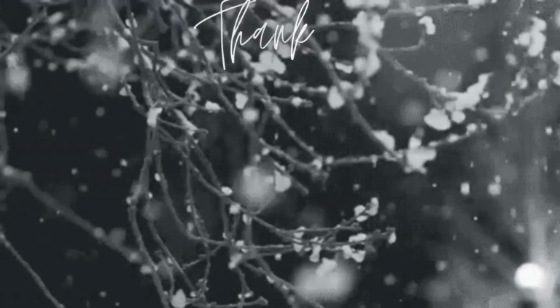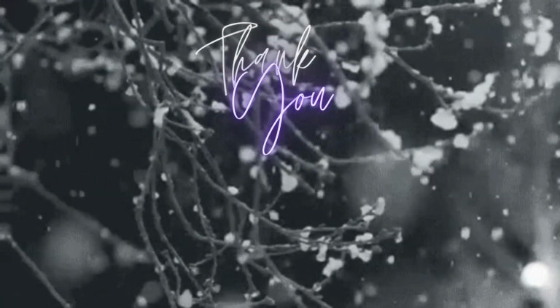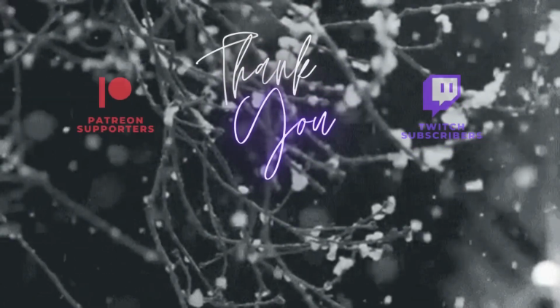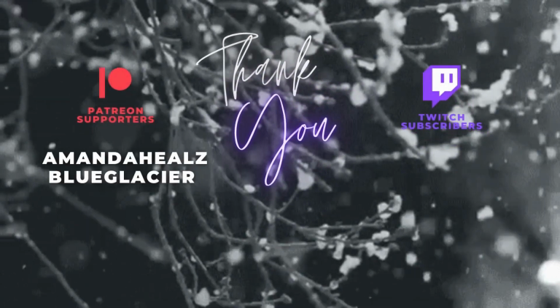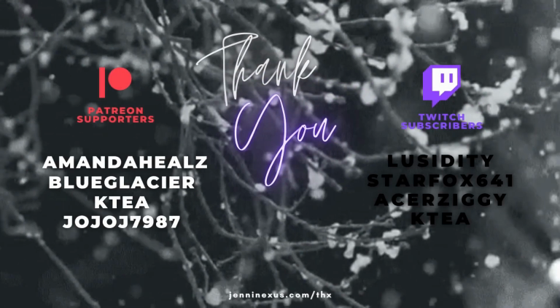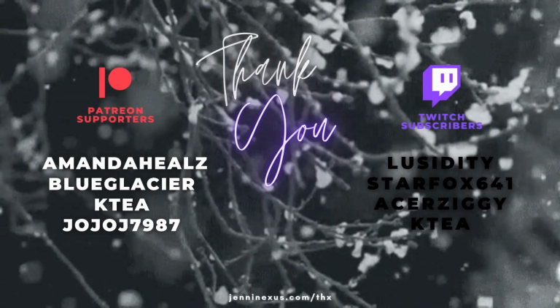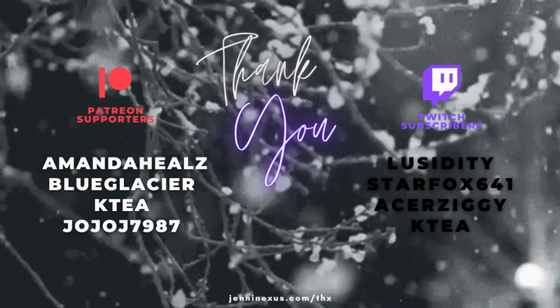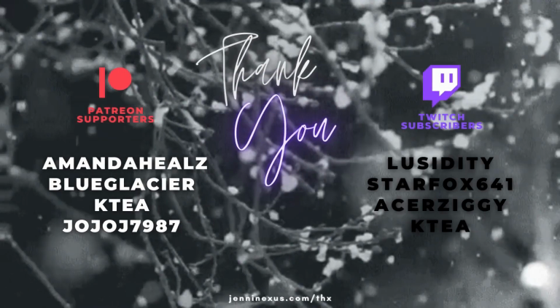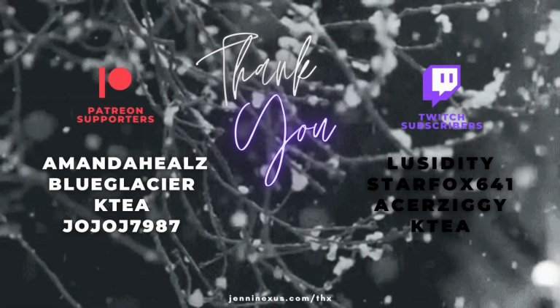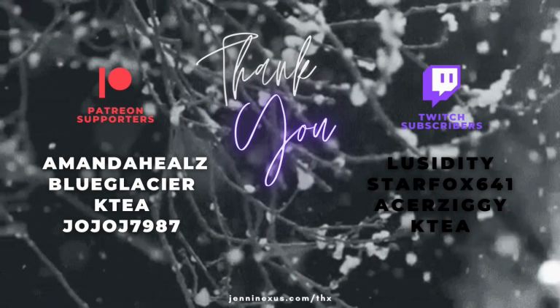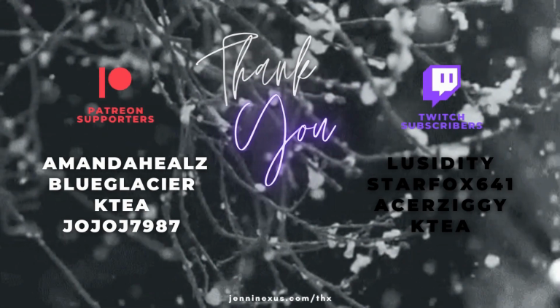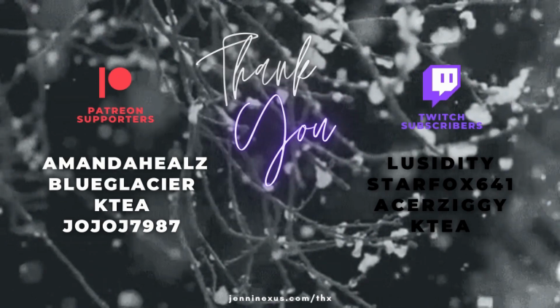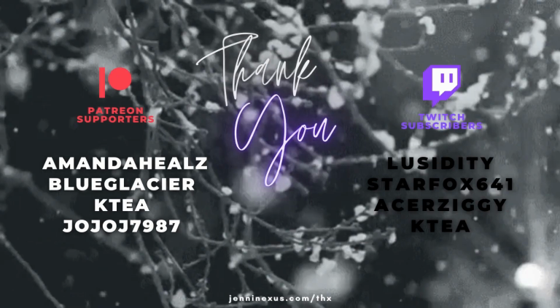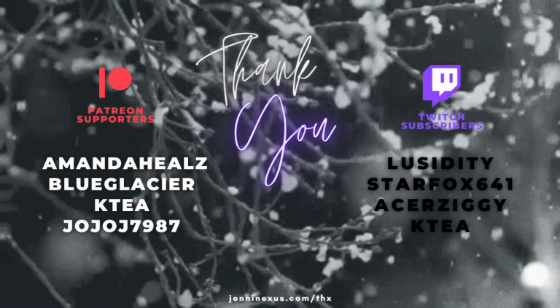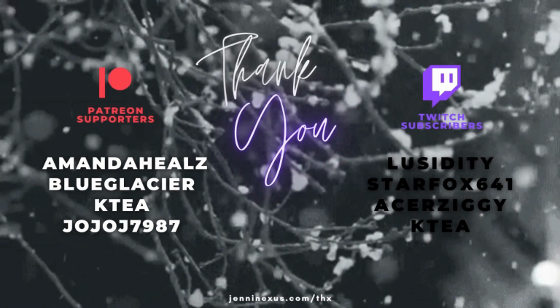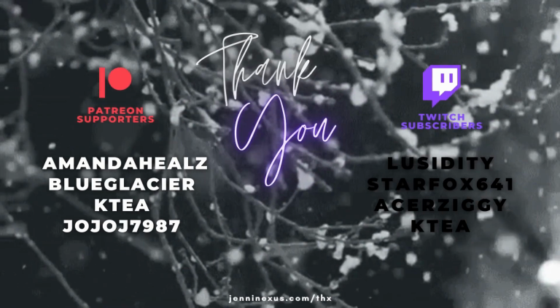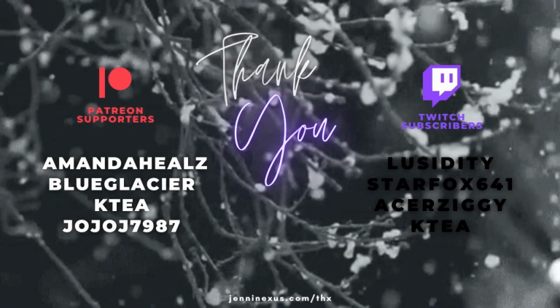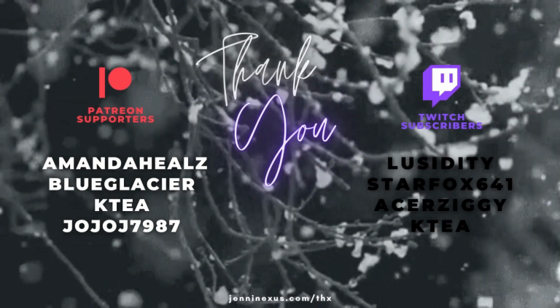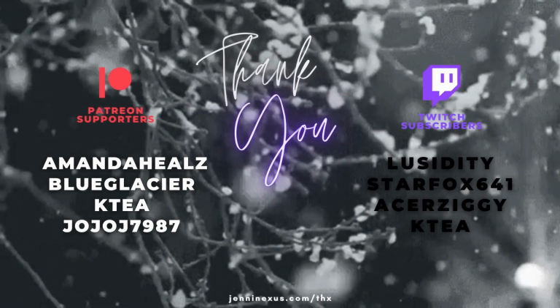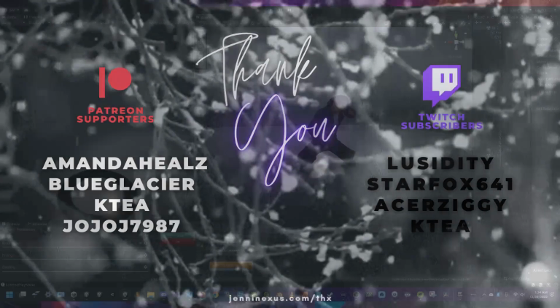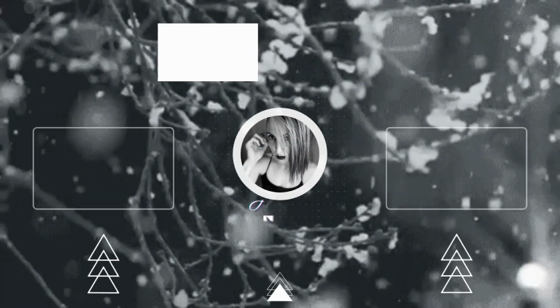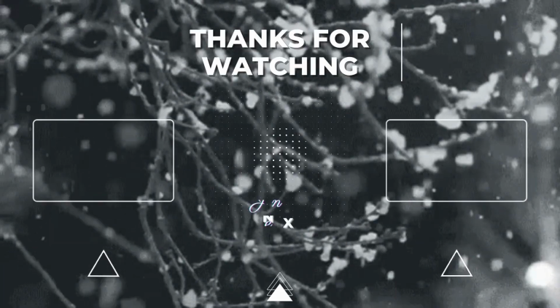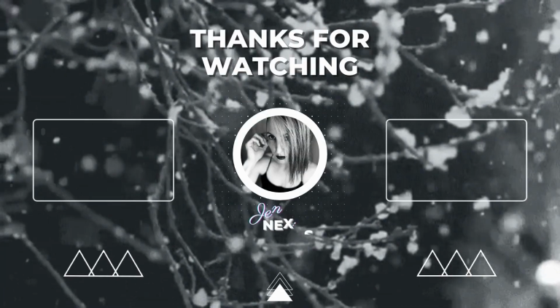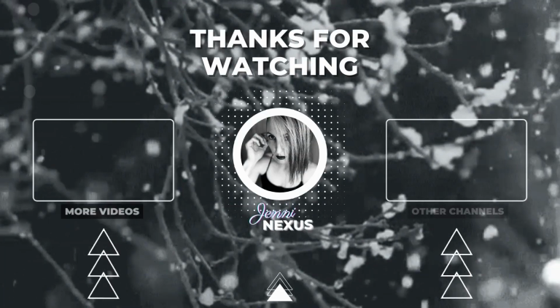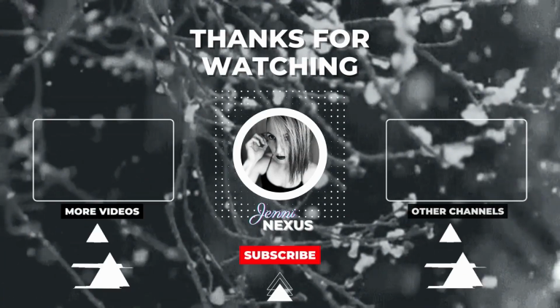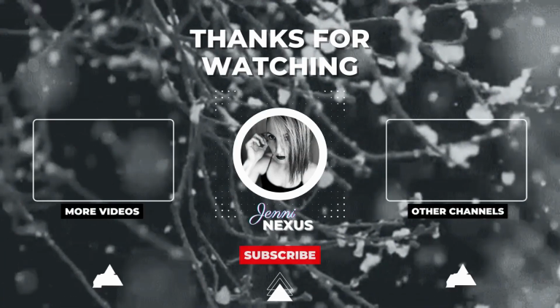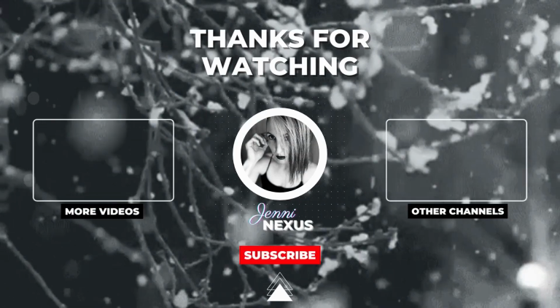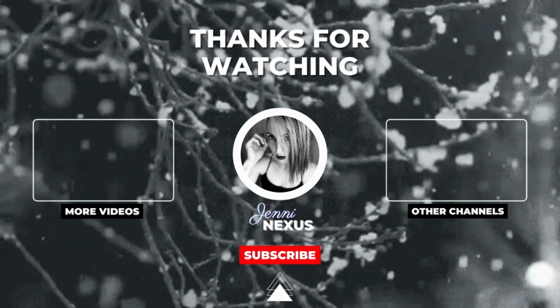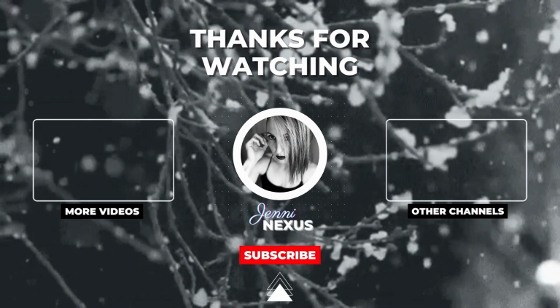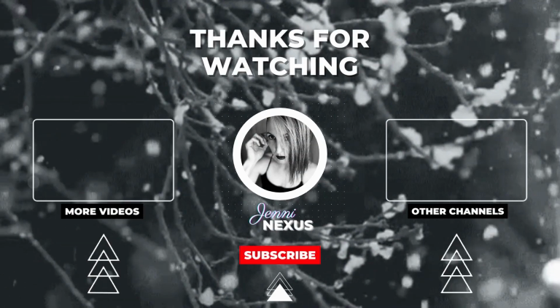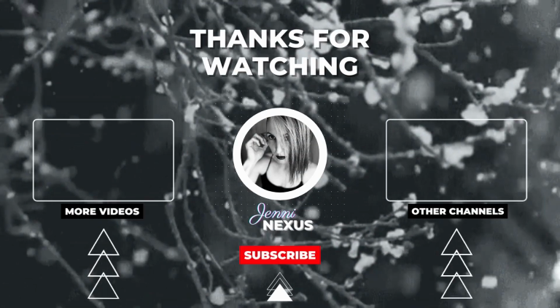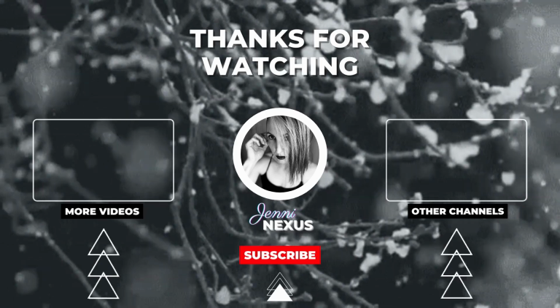Thank you very much for your viewership, and a special shout out to our Patreon supporters and Twitch subscribers. Talk to you soon, friends — bye!